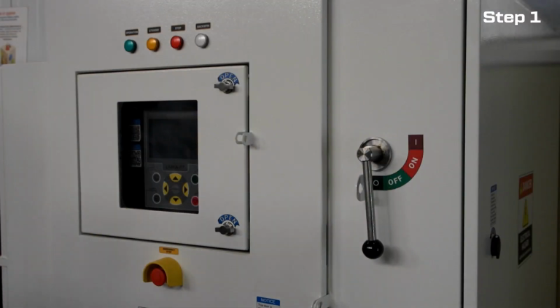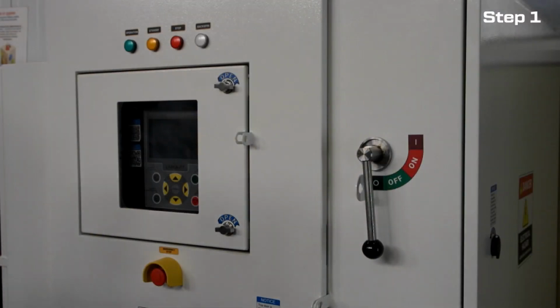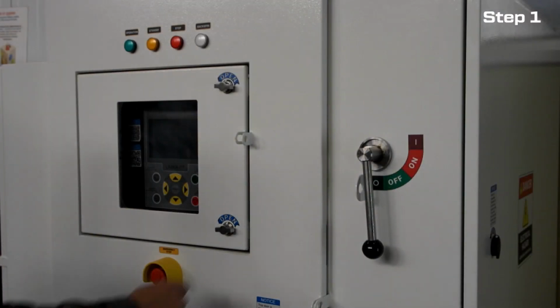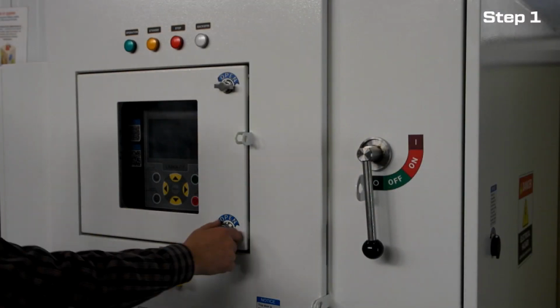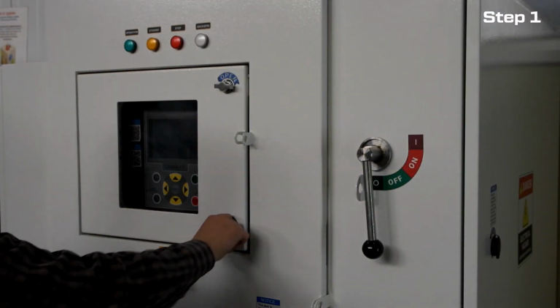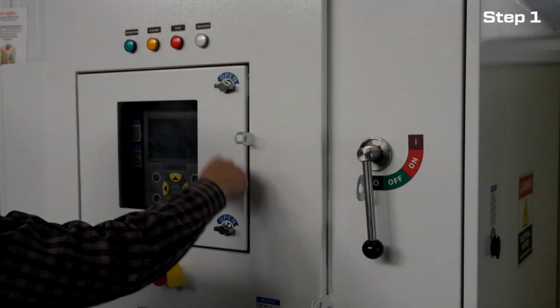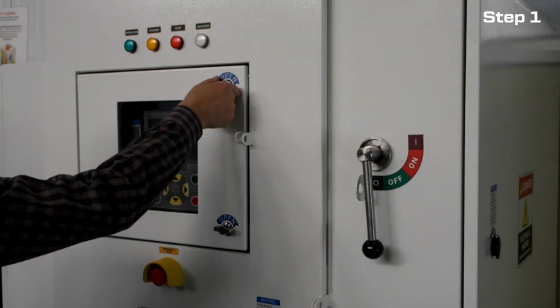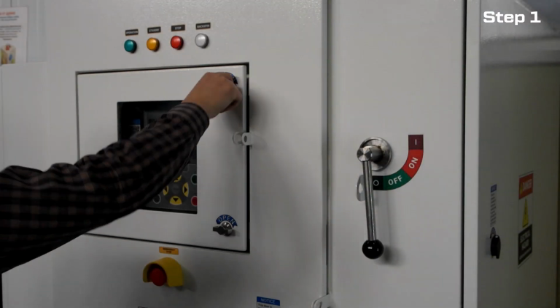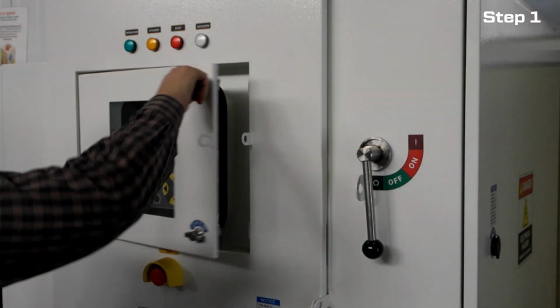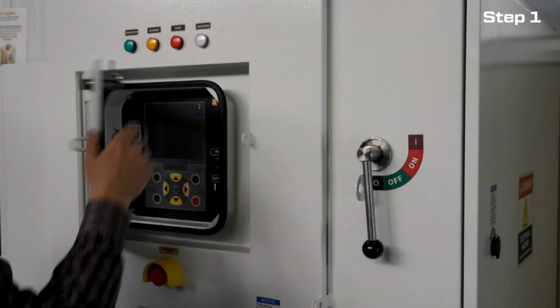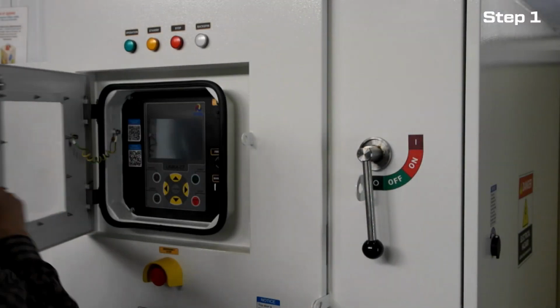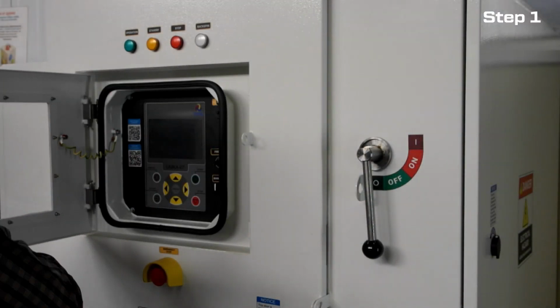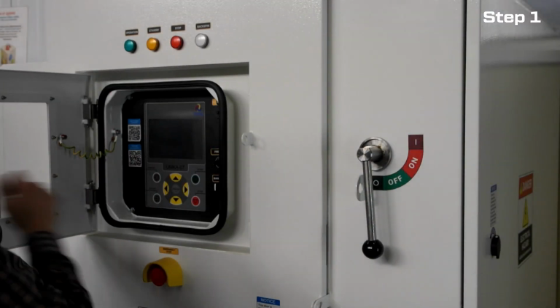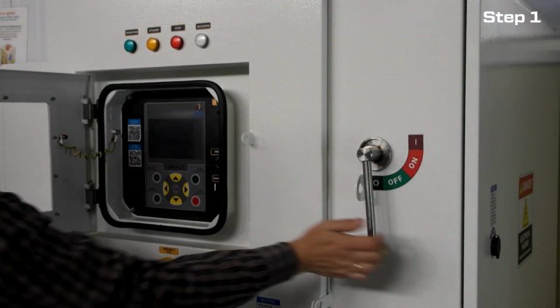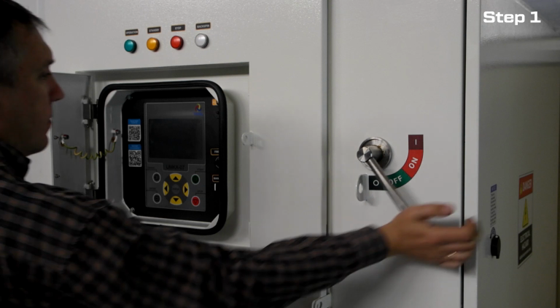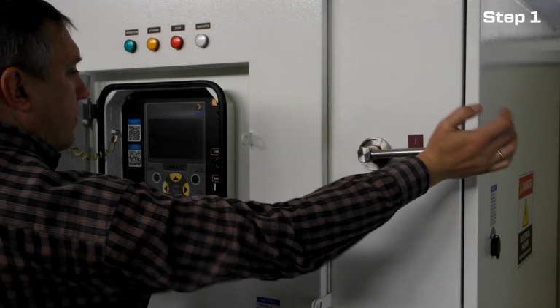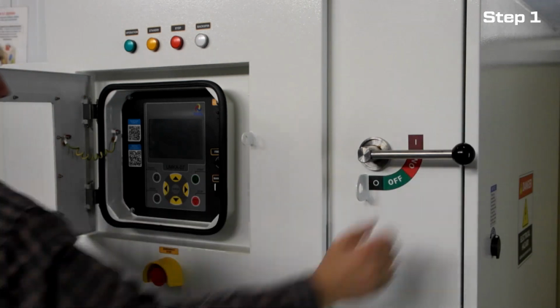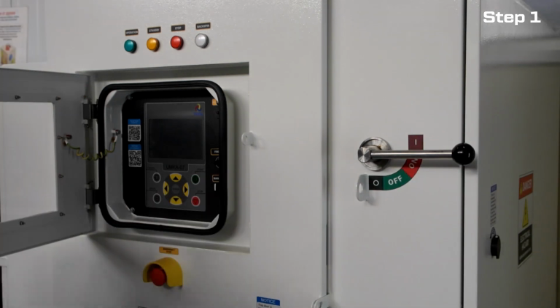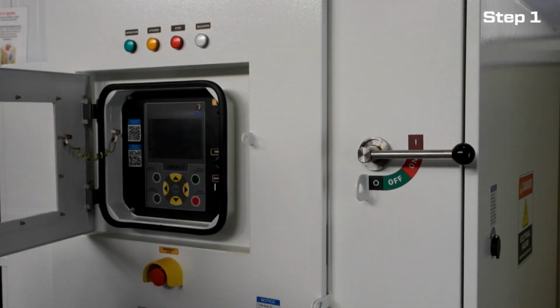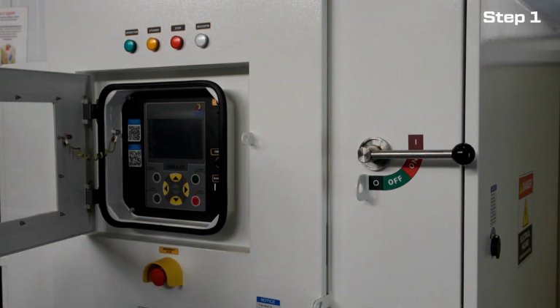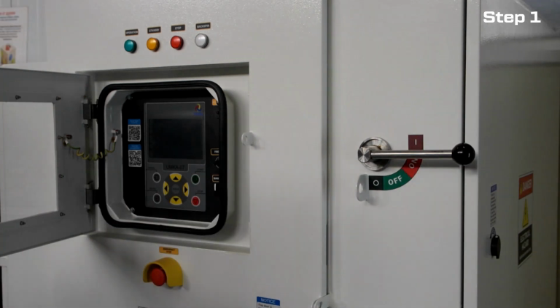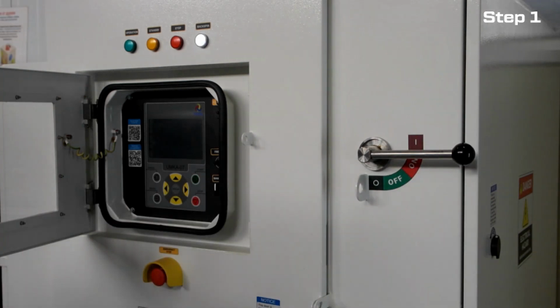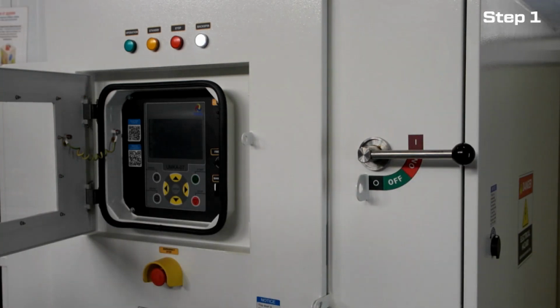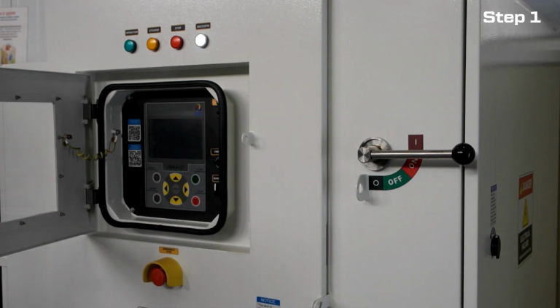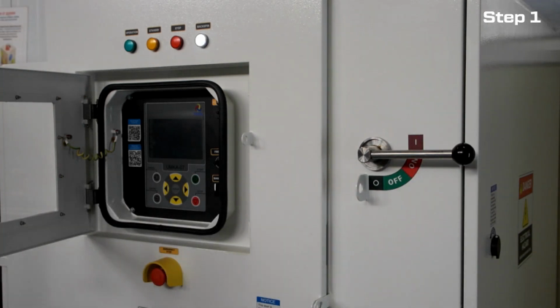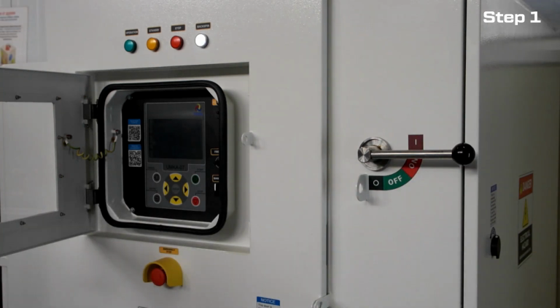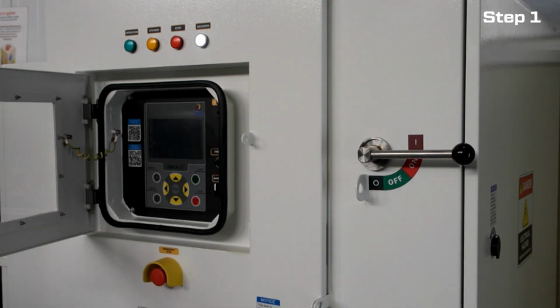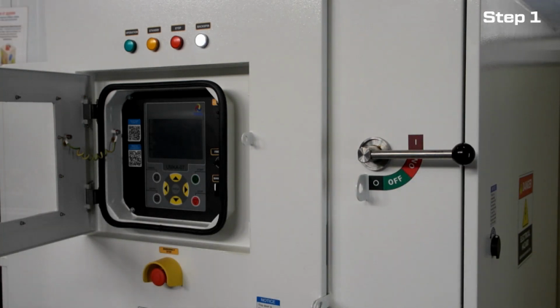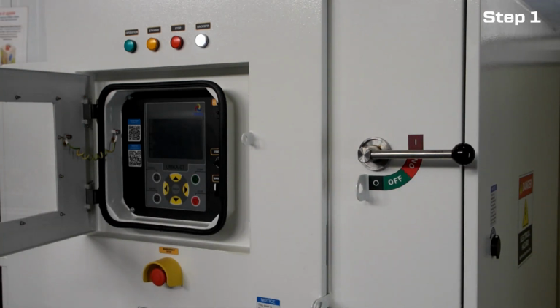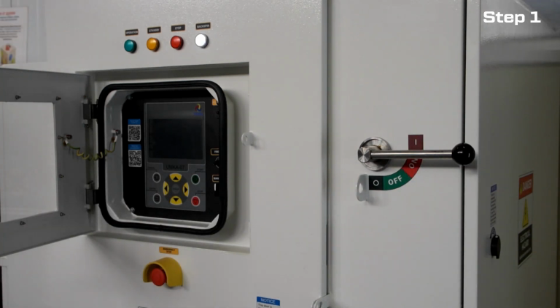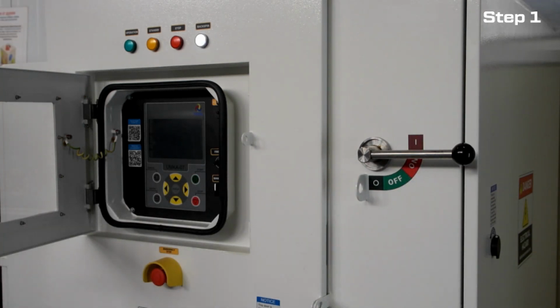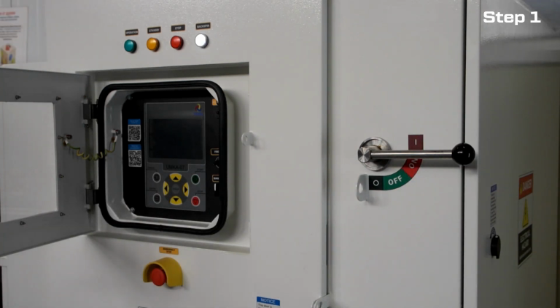Switch on the VSD. The VSD is ready to operate.